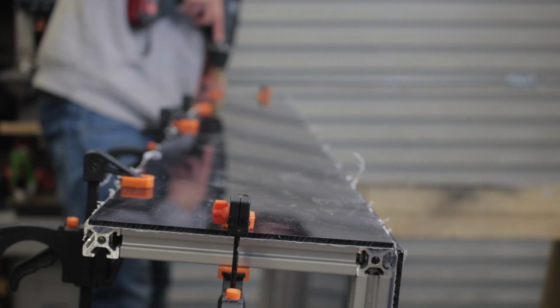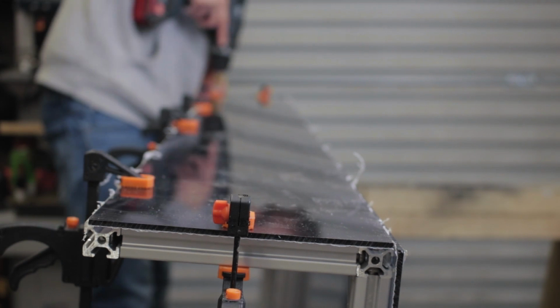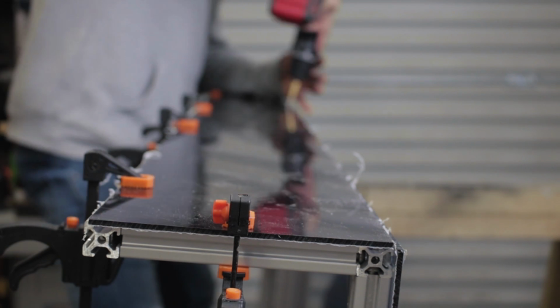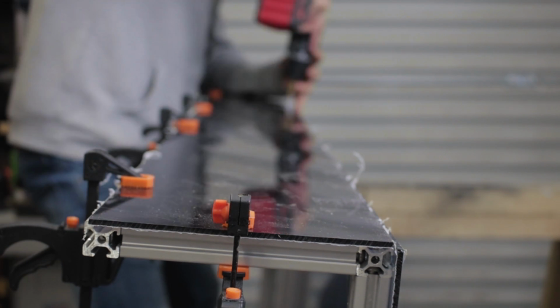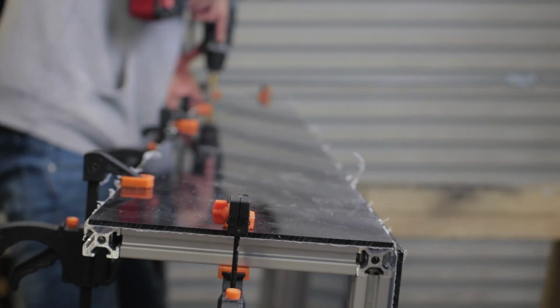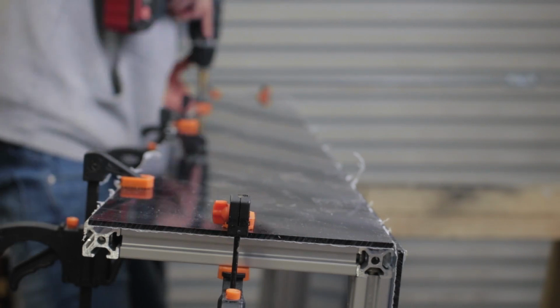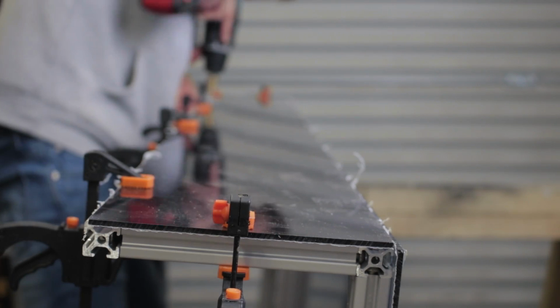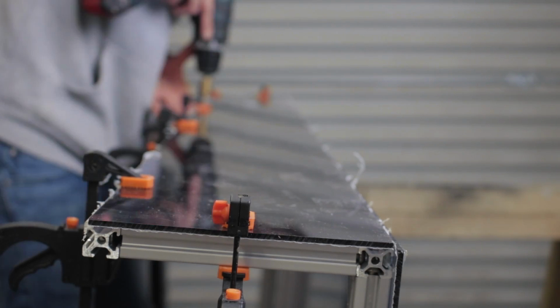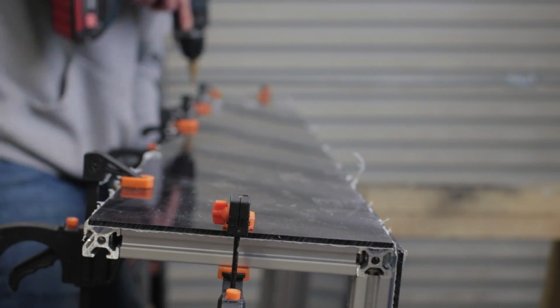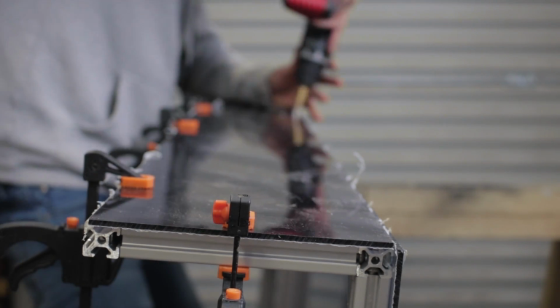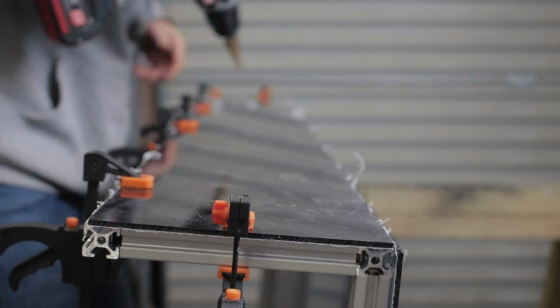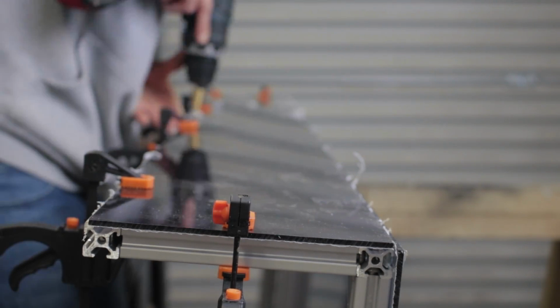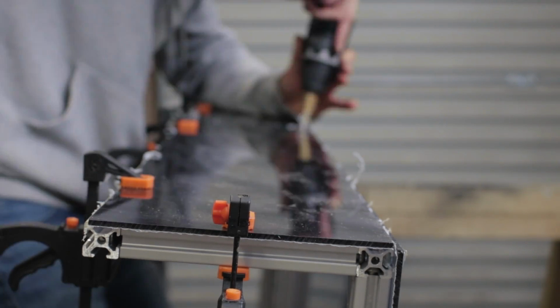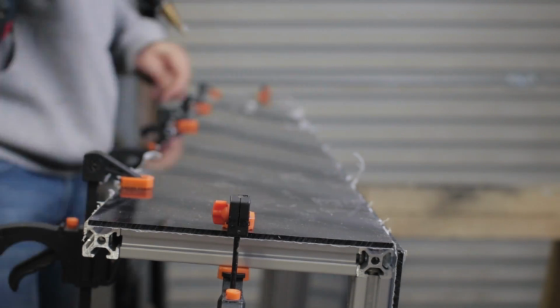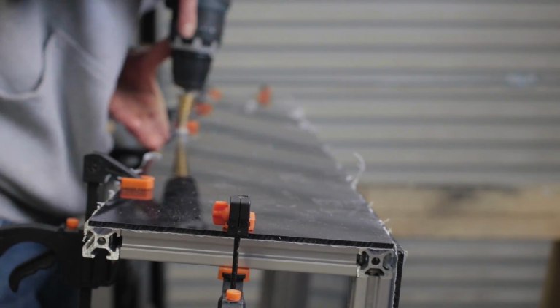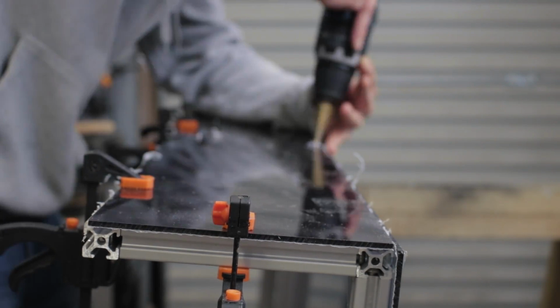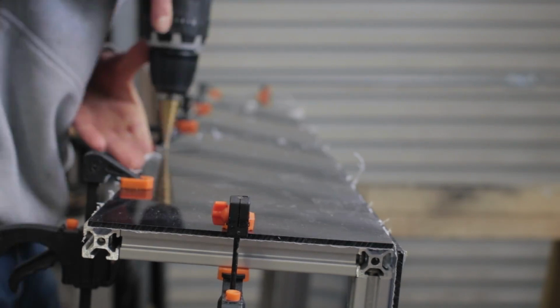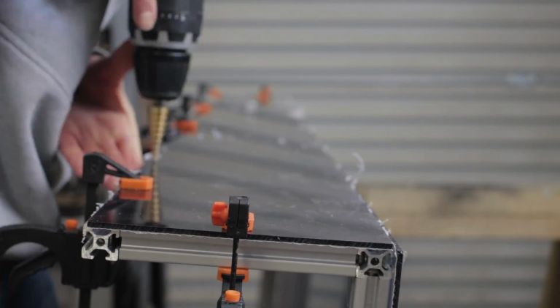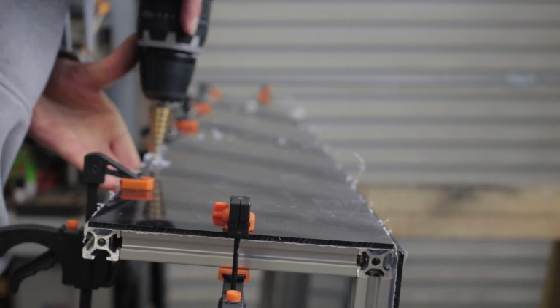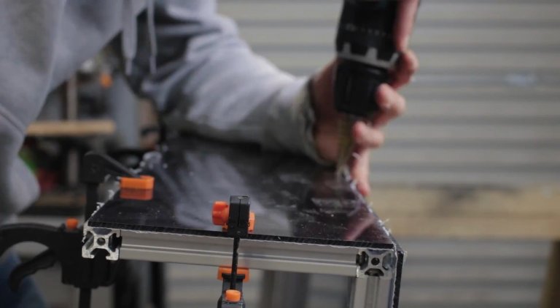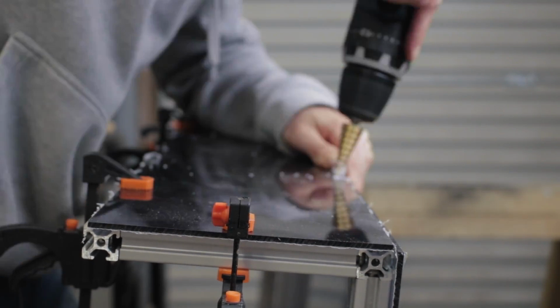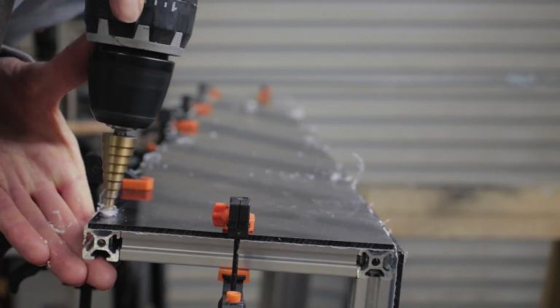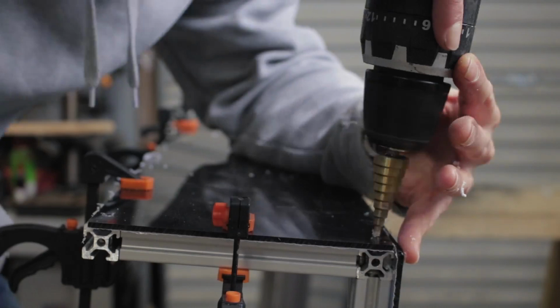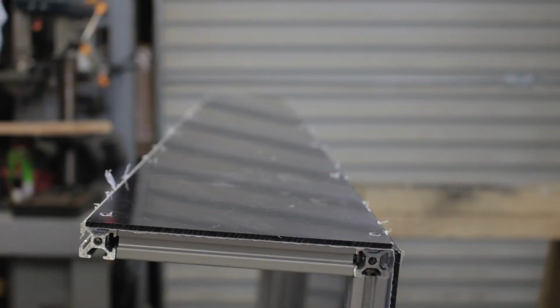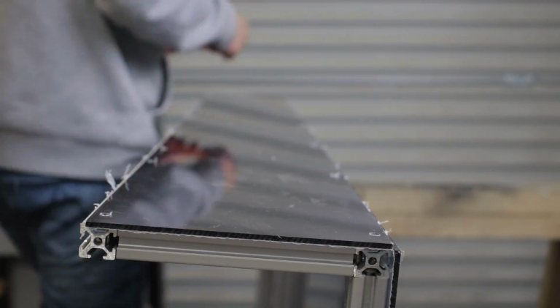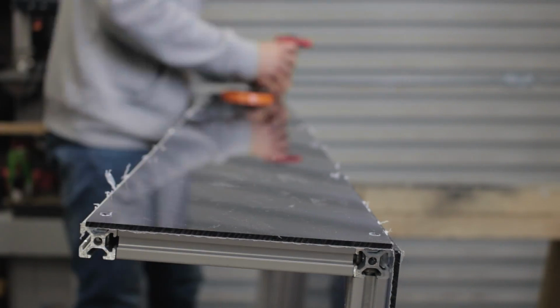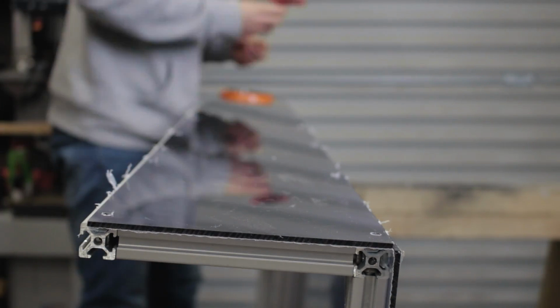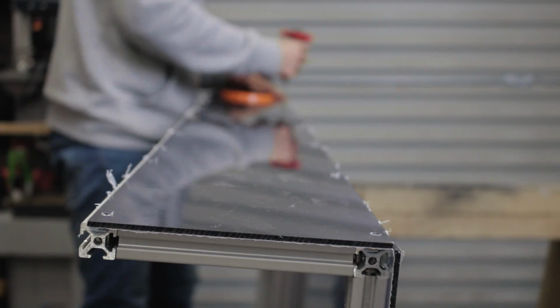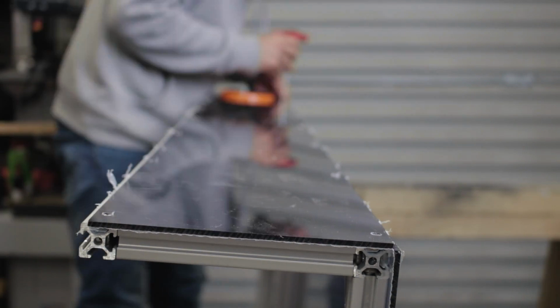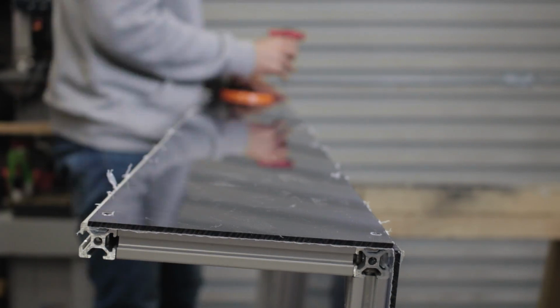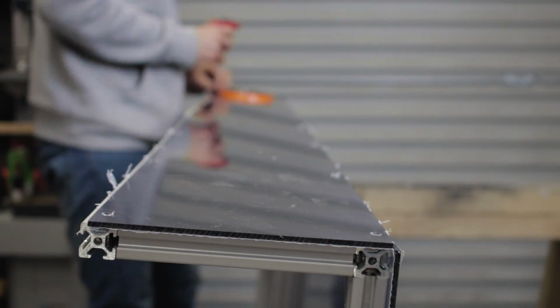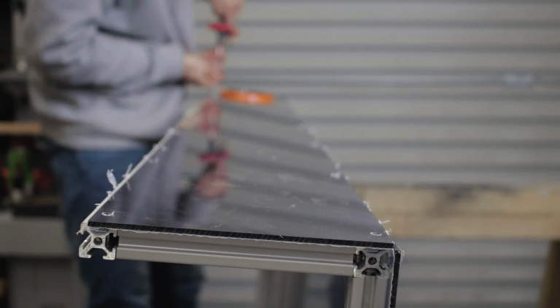The front piece goes on the same way as the top lid, just with the addition of a couple of handles.